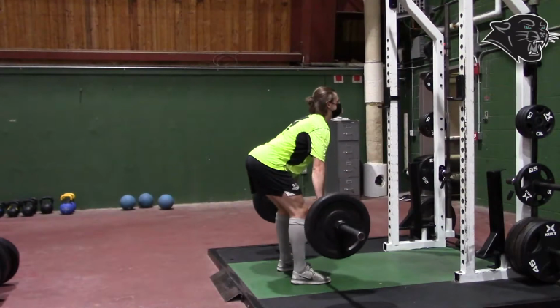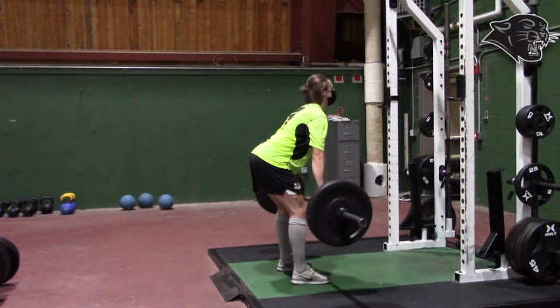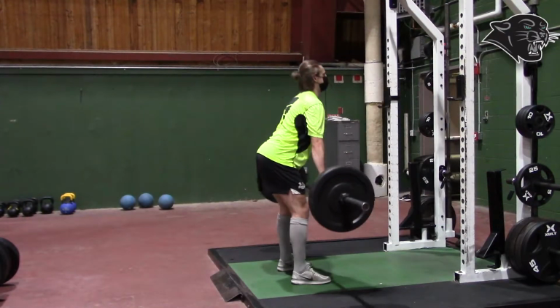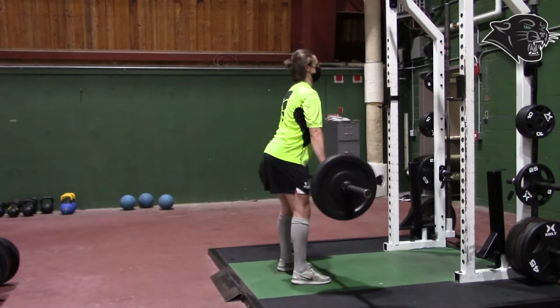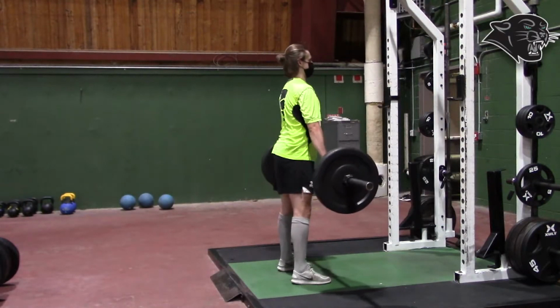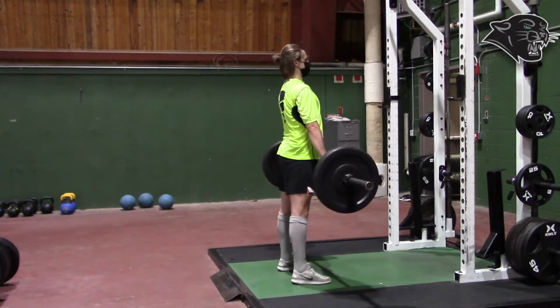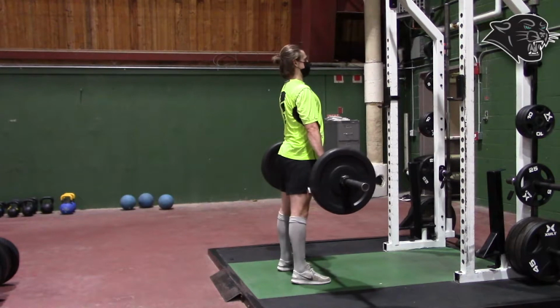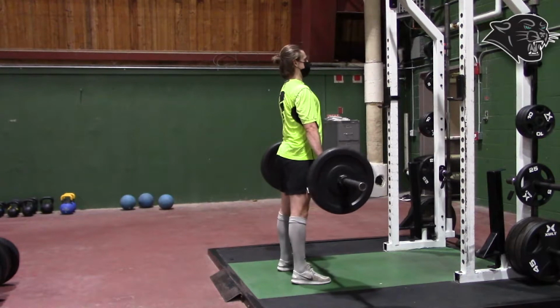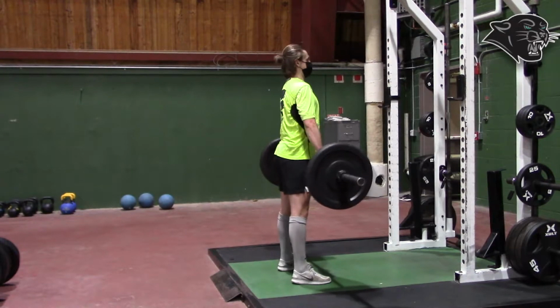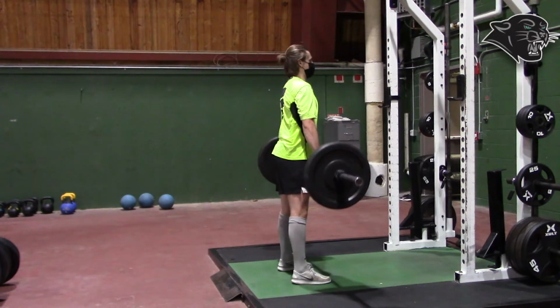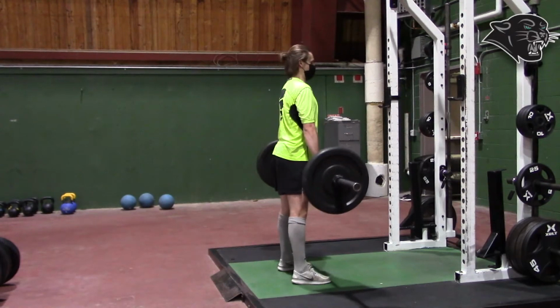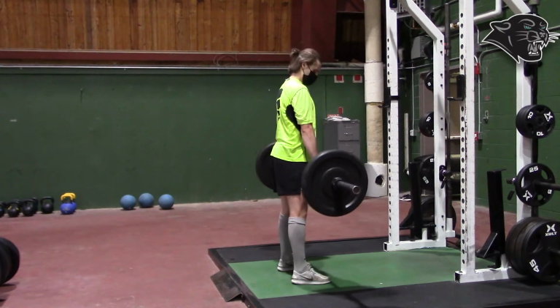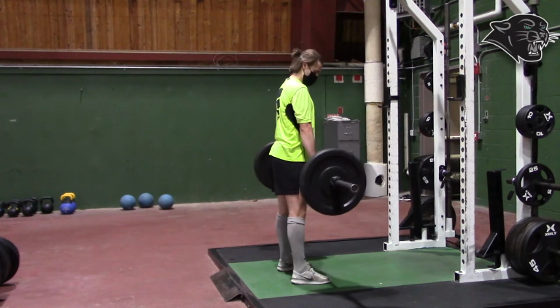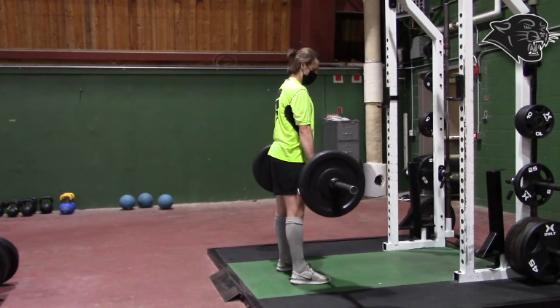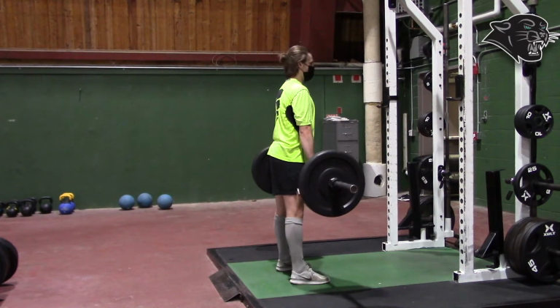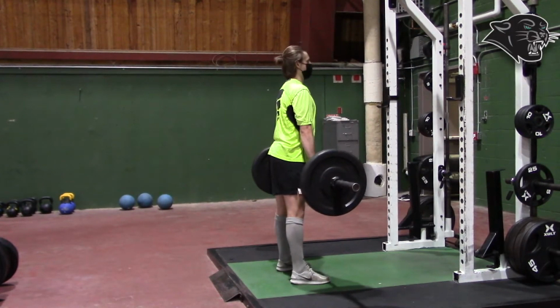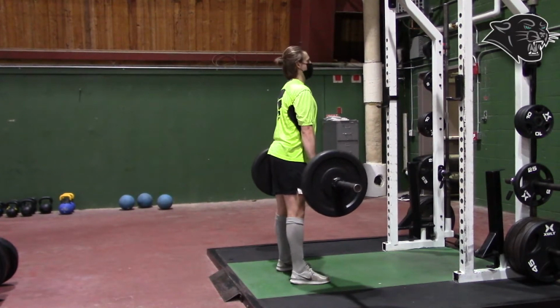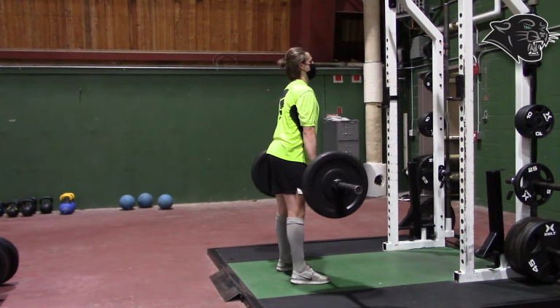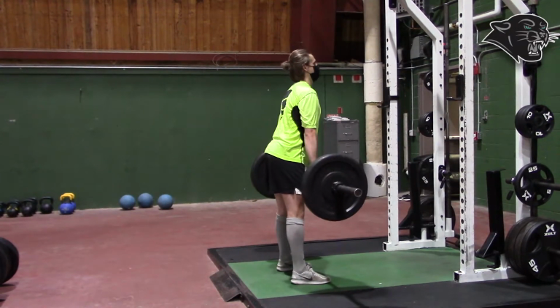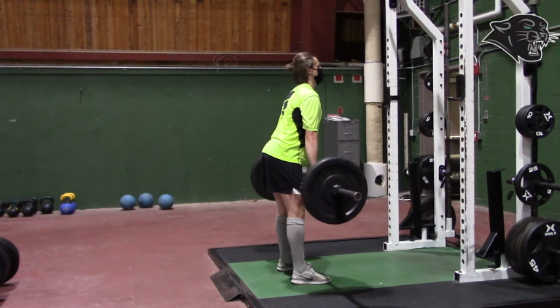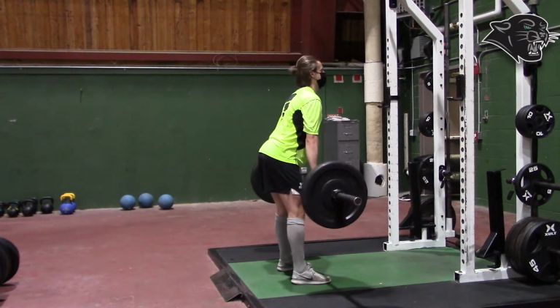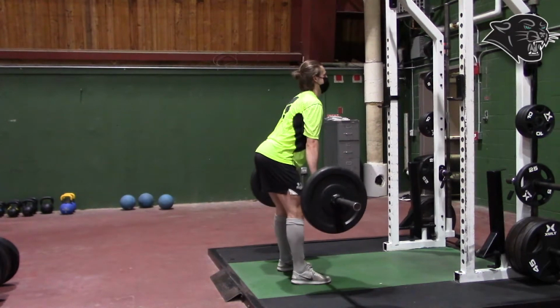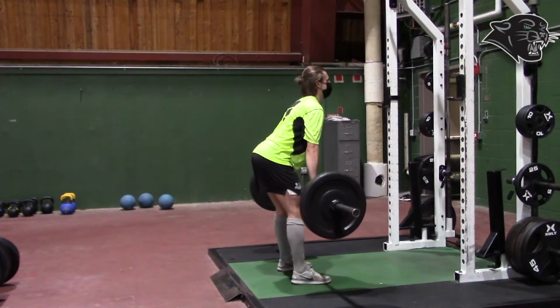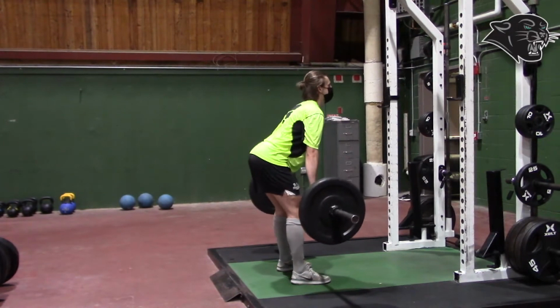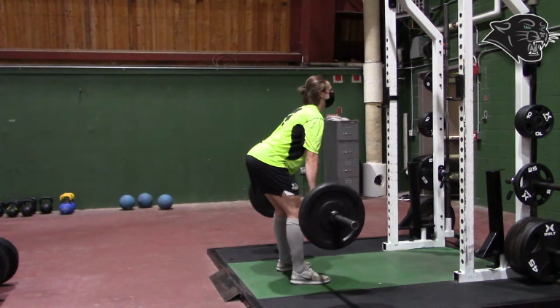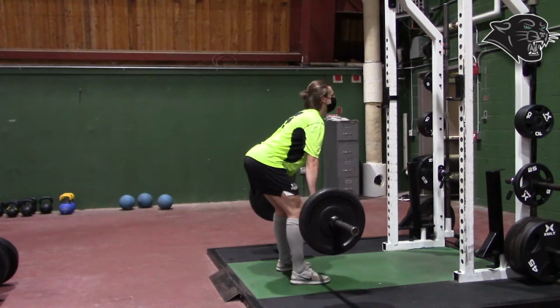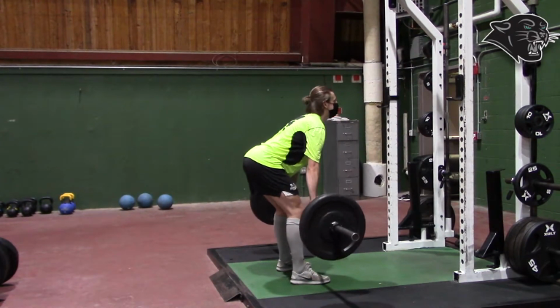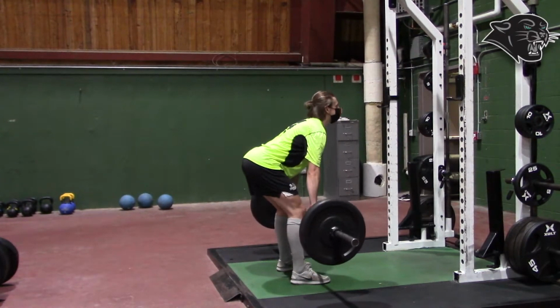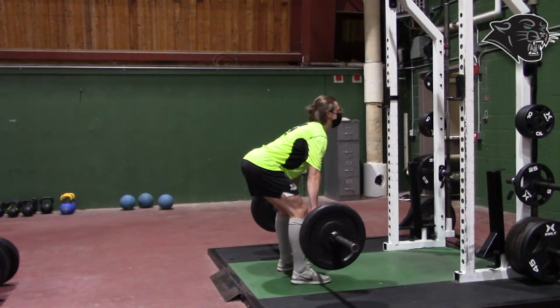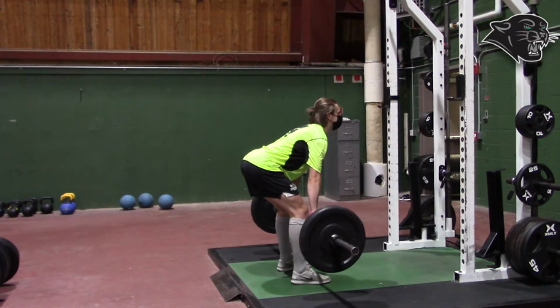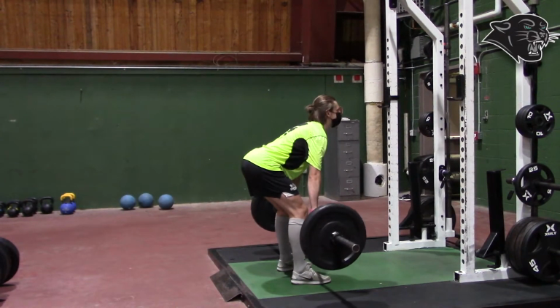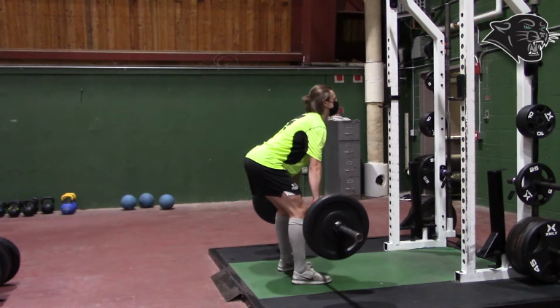When you're lifting that barbell back up, make sure you squeeze your glutes to activate your glutes and your hamstrings.